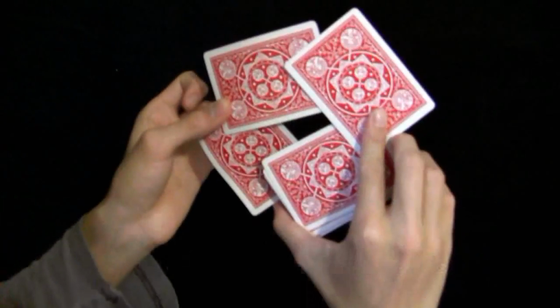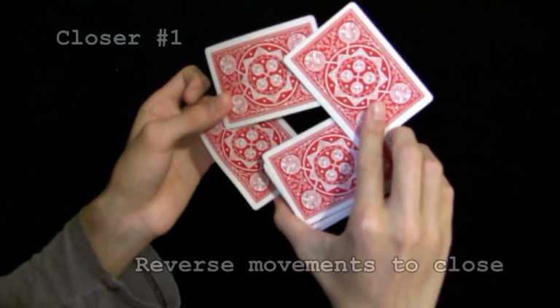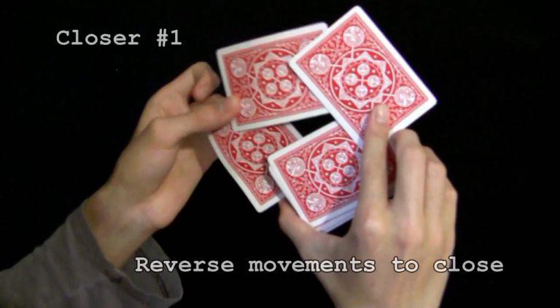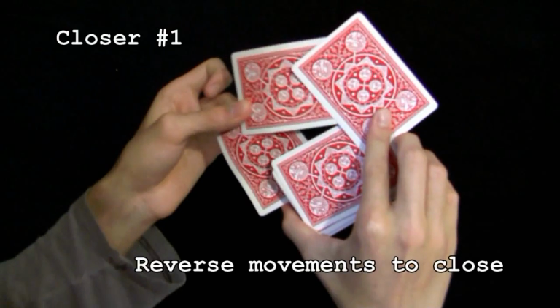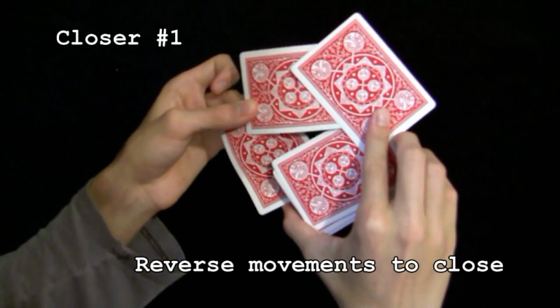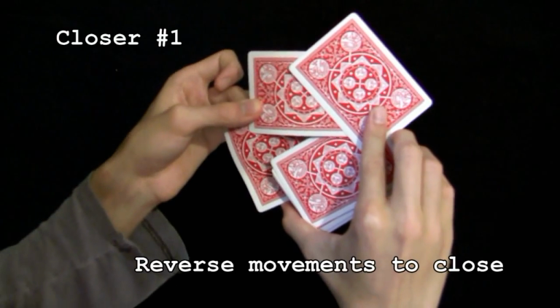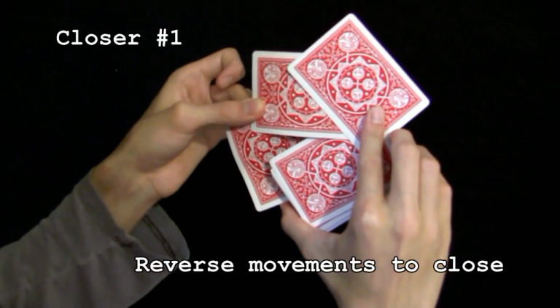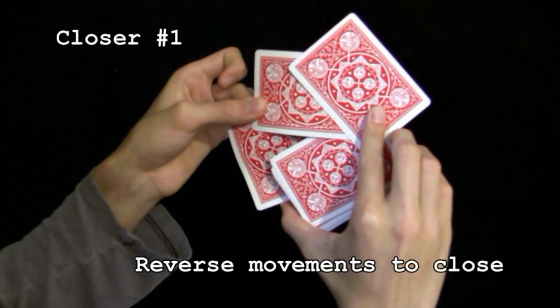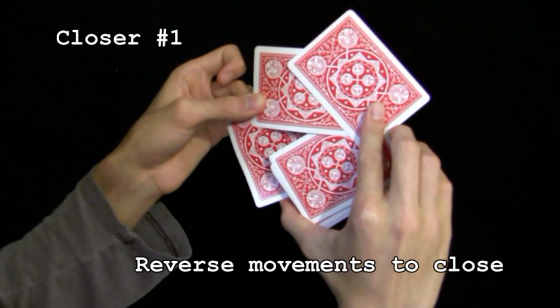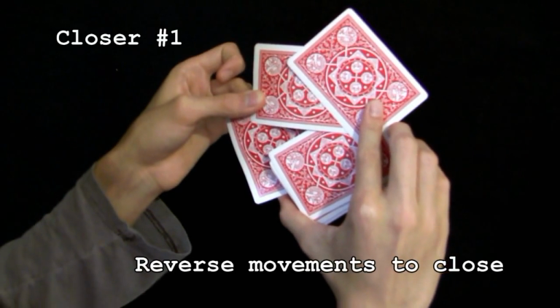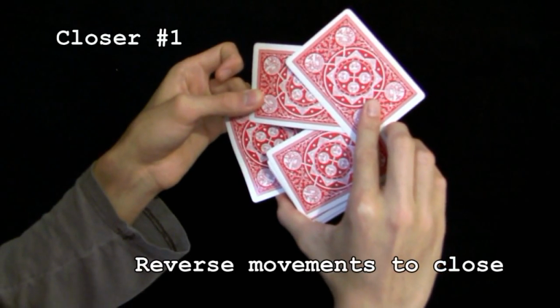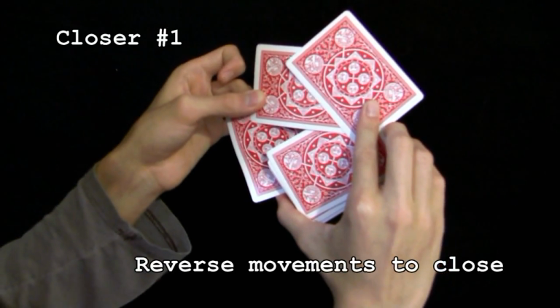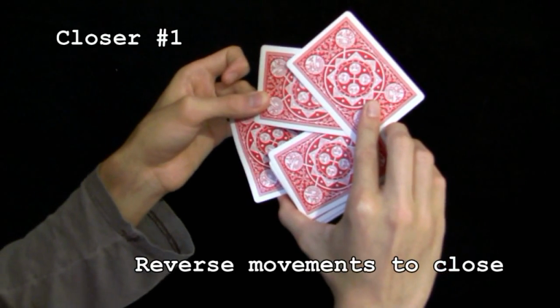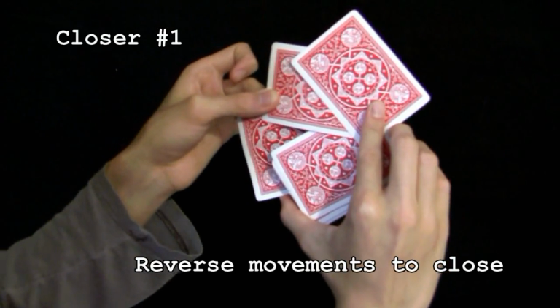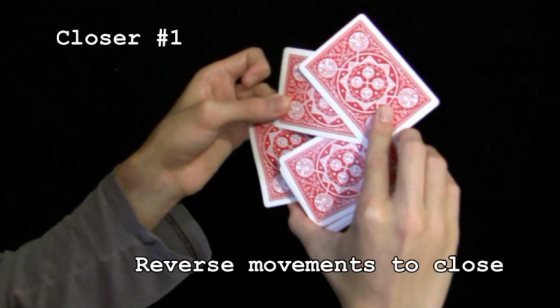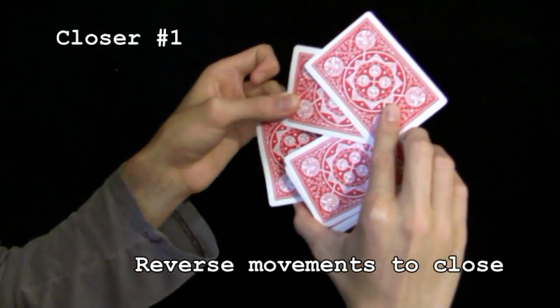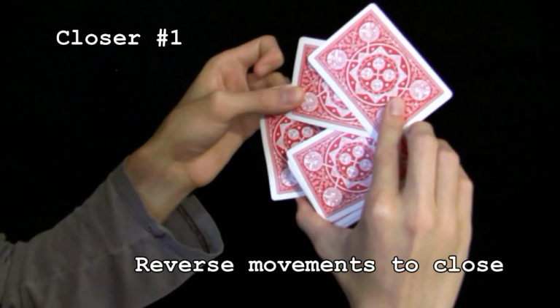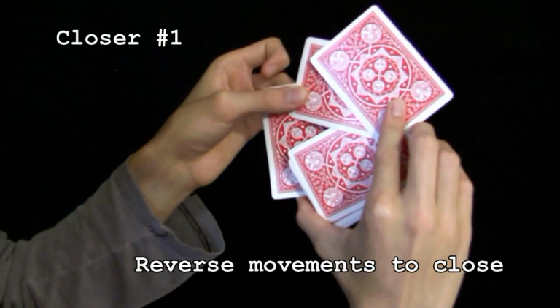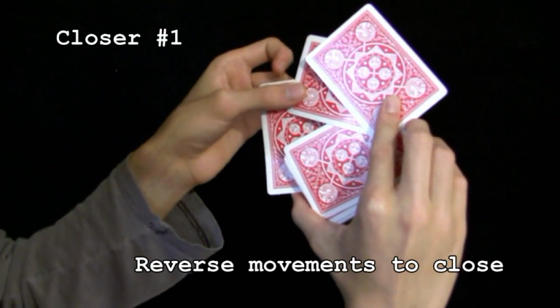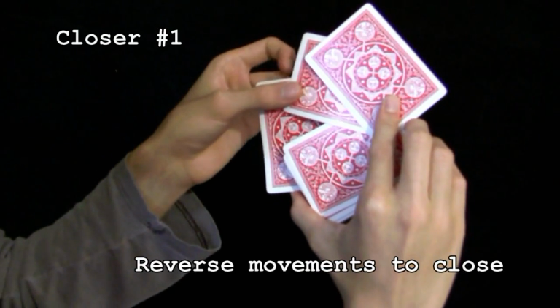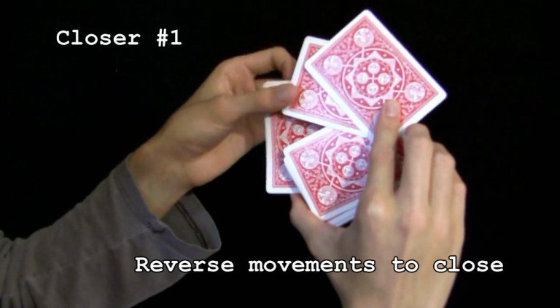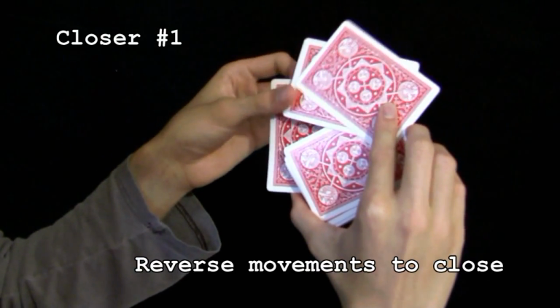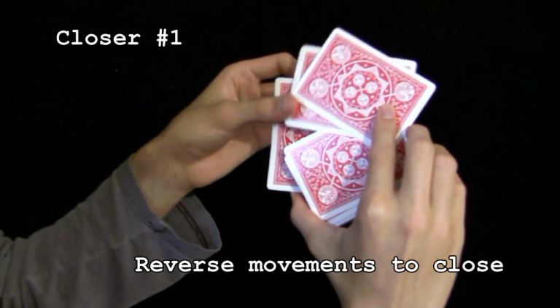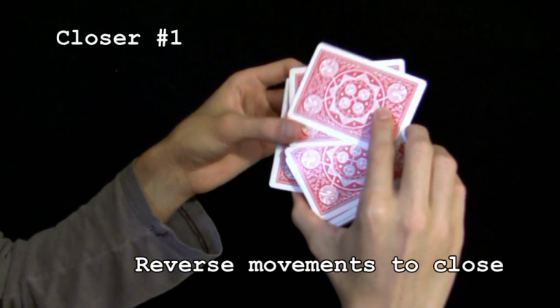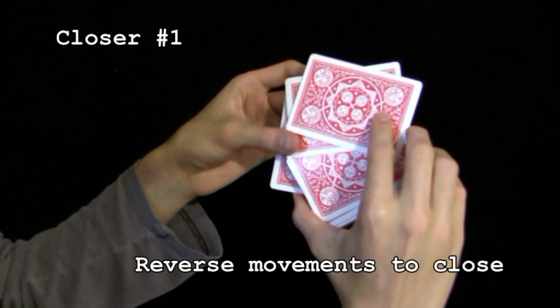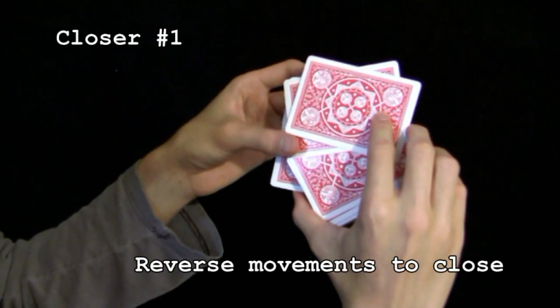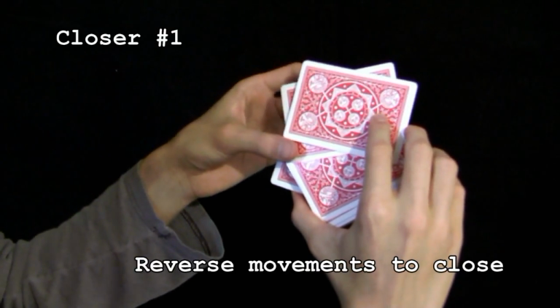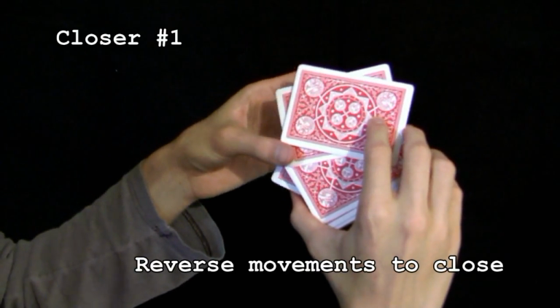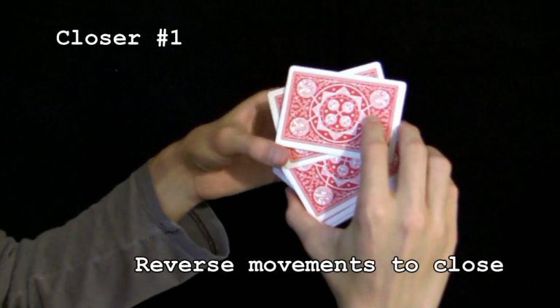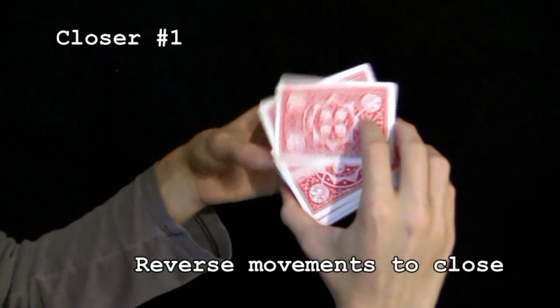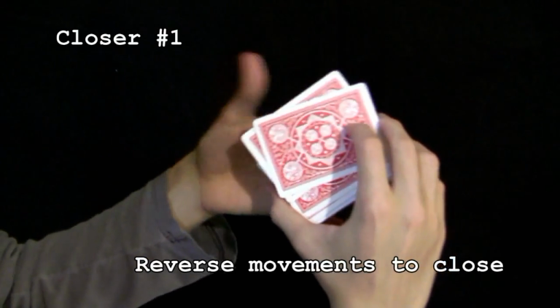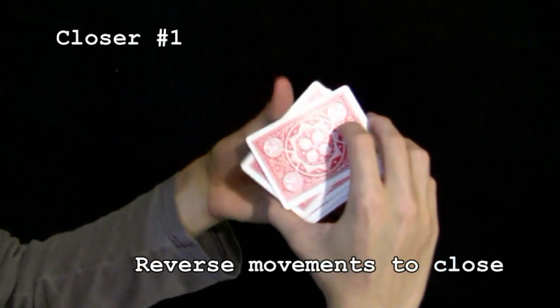To close, you can reverse the movements to get the four Aces back to where they were at the beginning of the production.